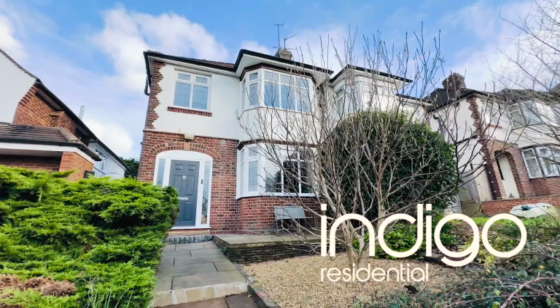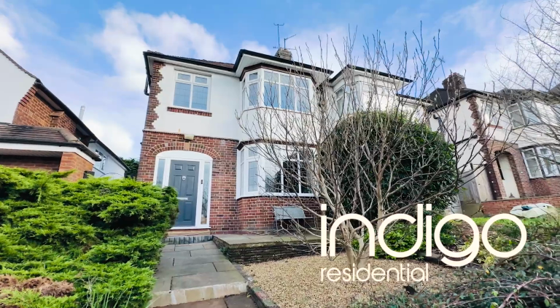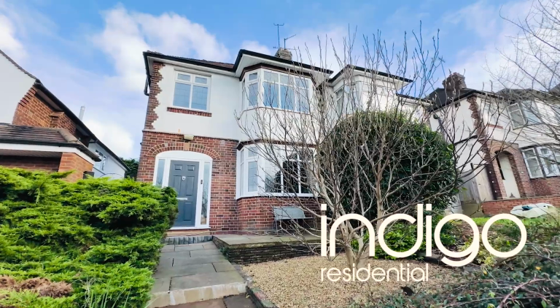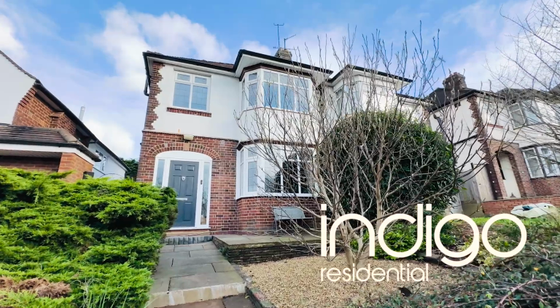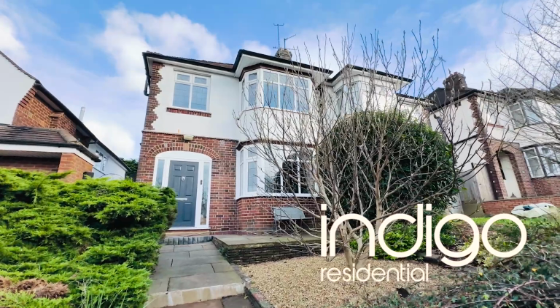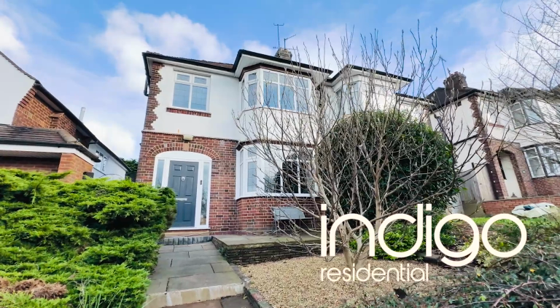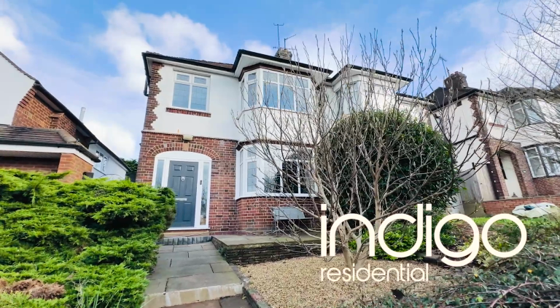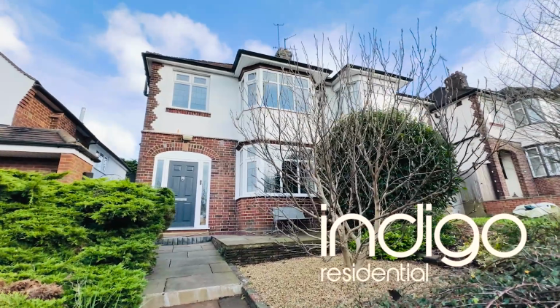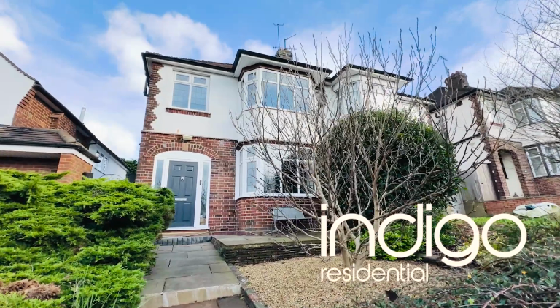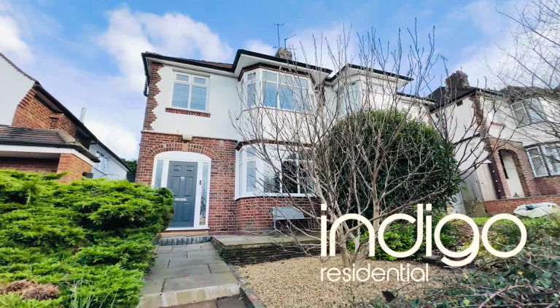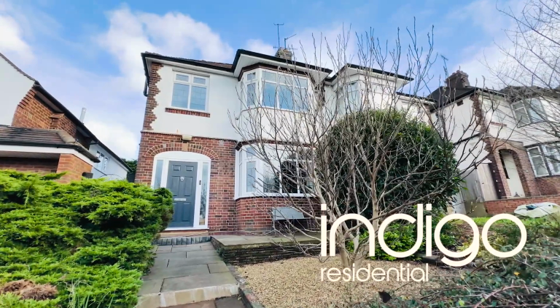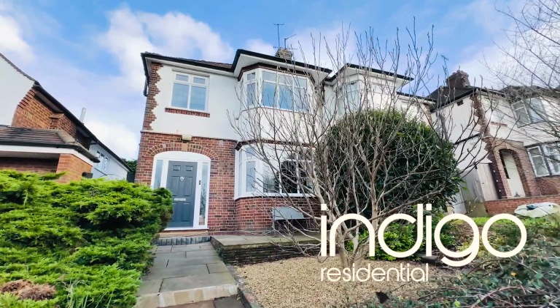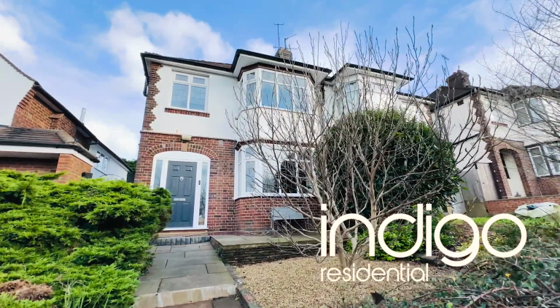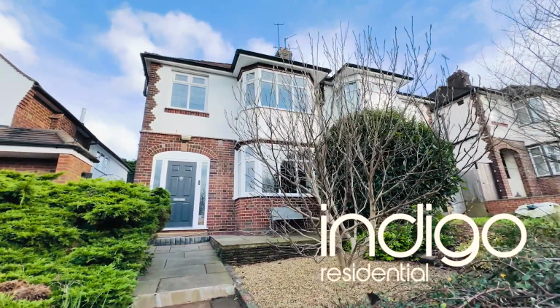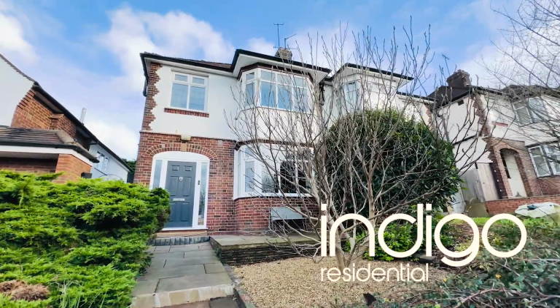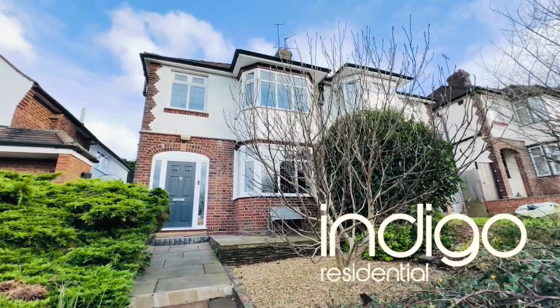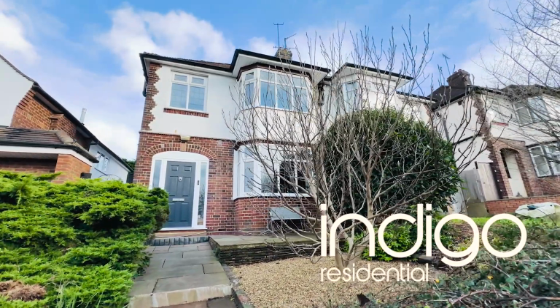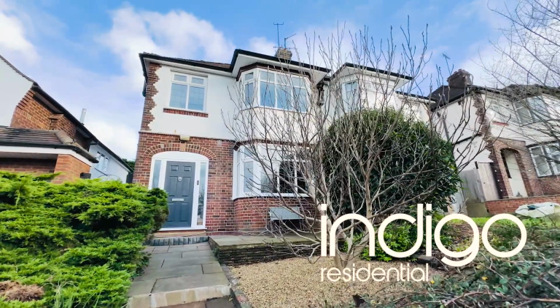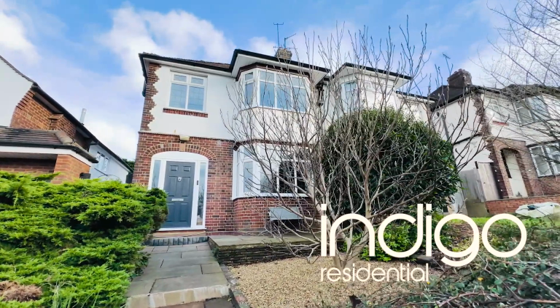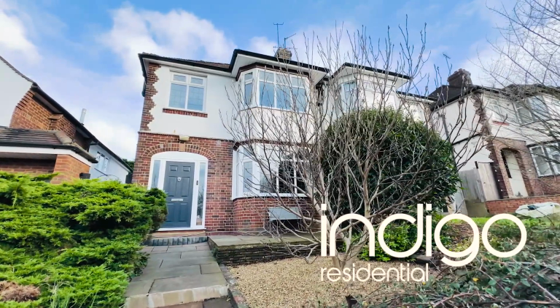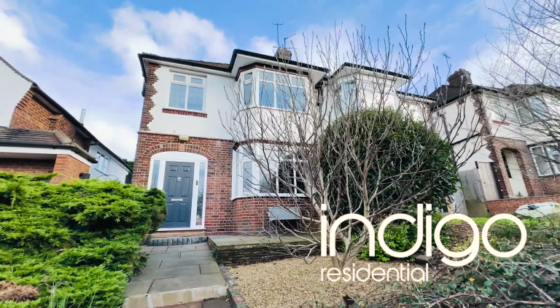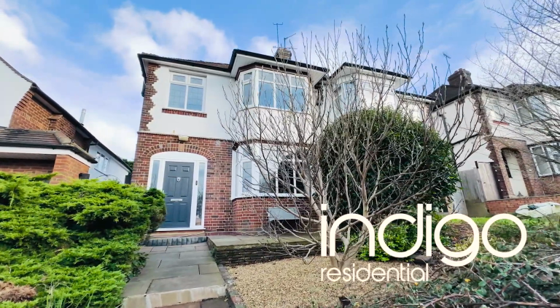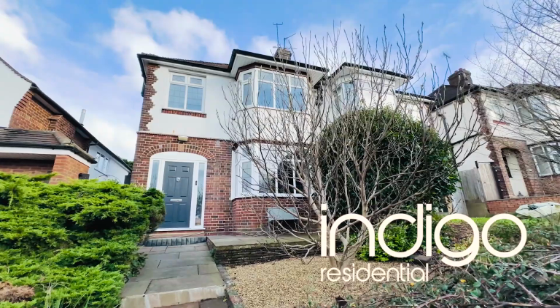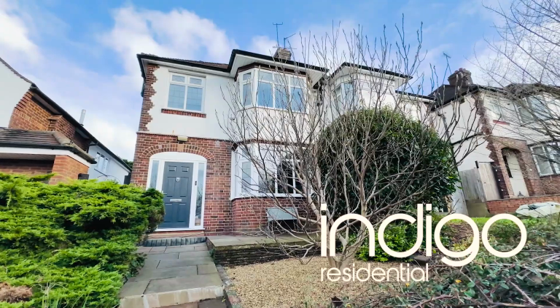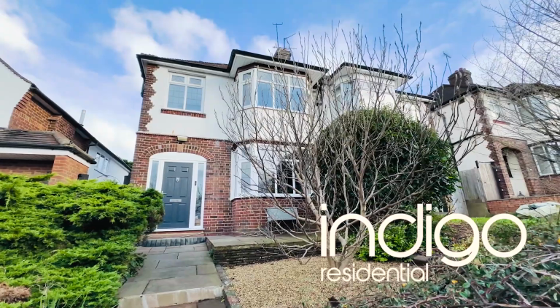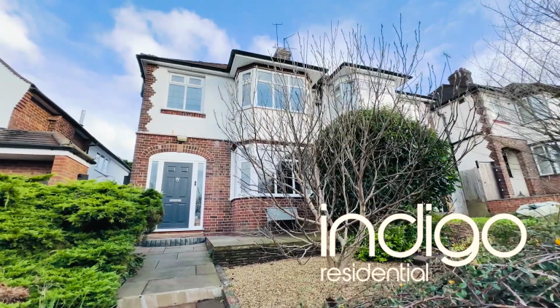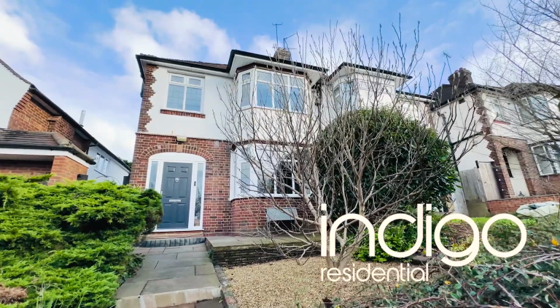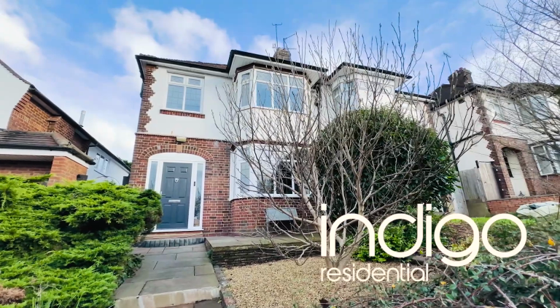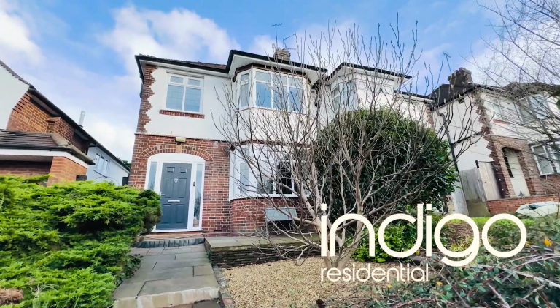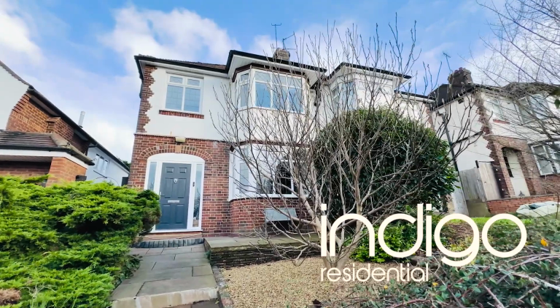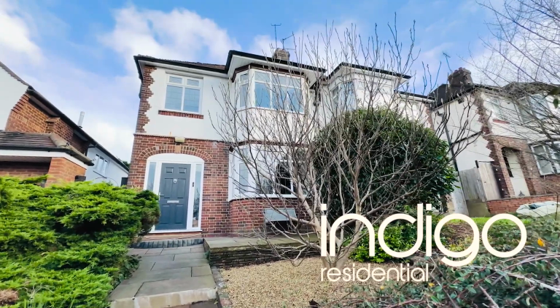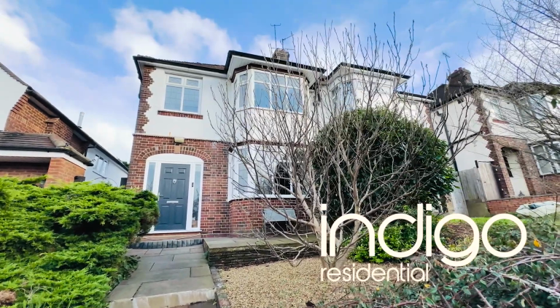Indigo Residential is proud to announce this traditional bay-fronted 1930s property, which also has extended accommodation.